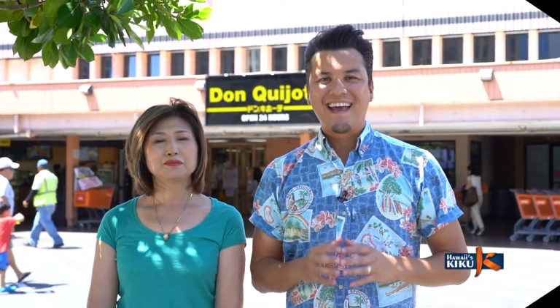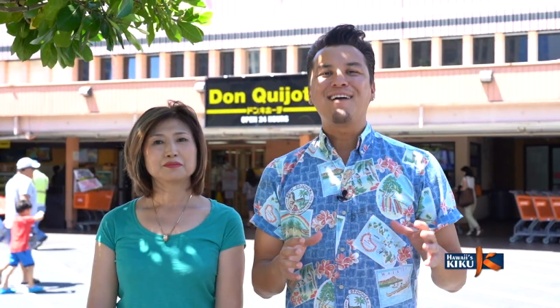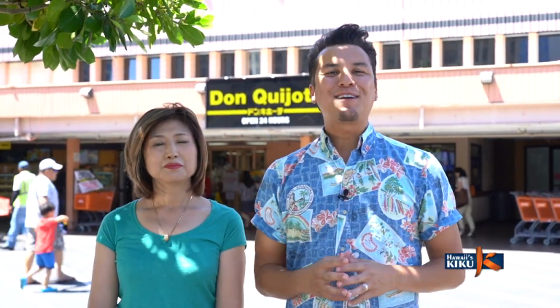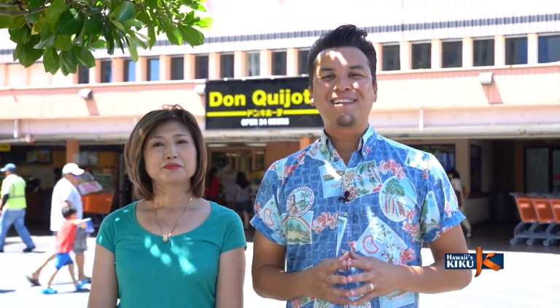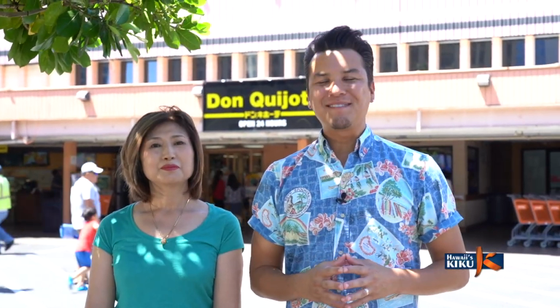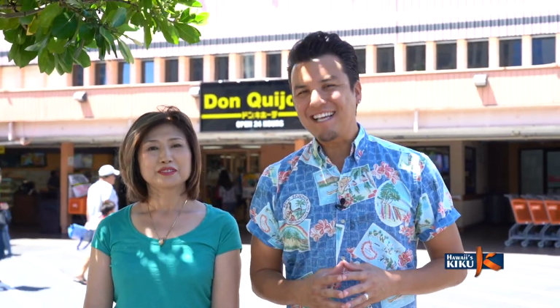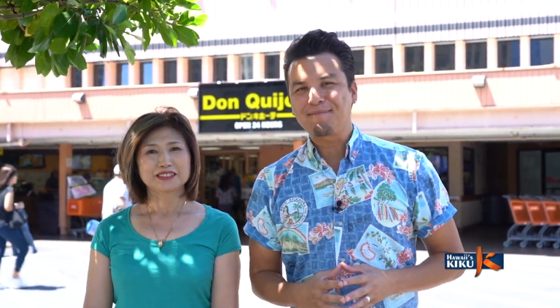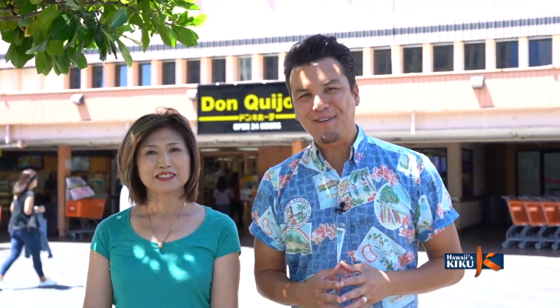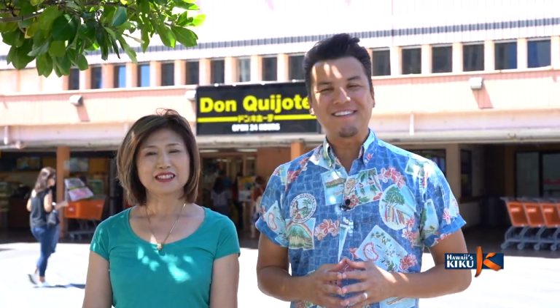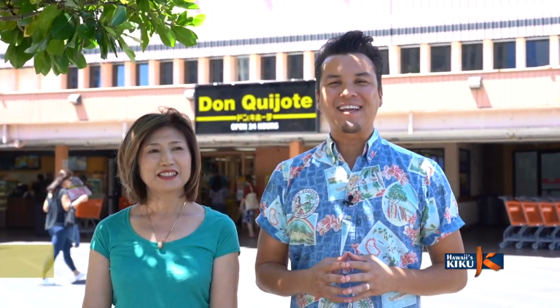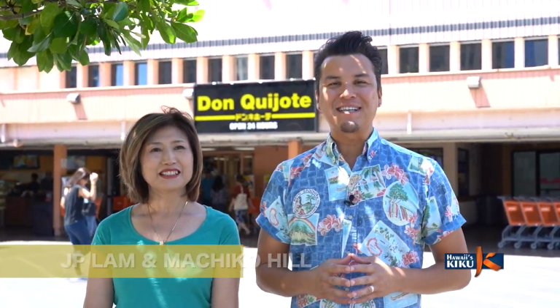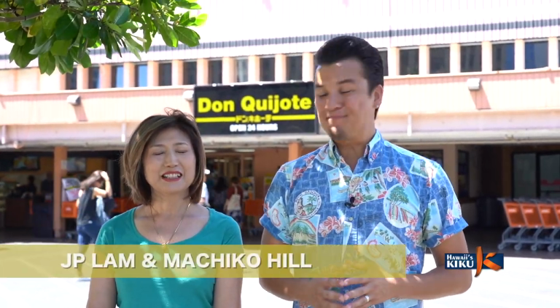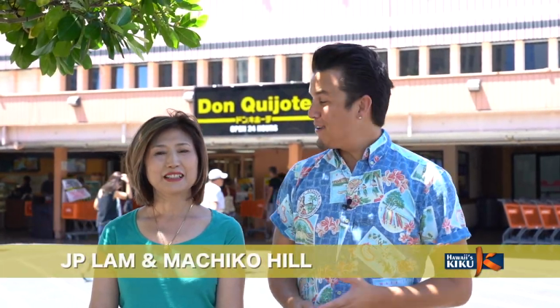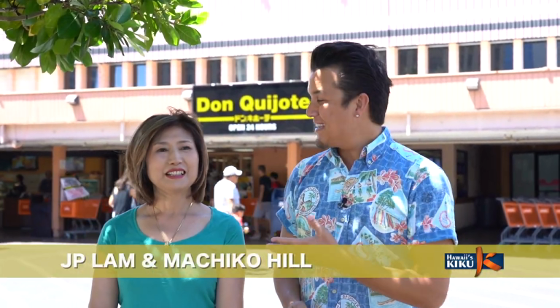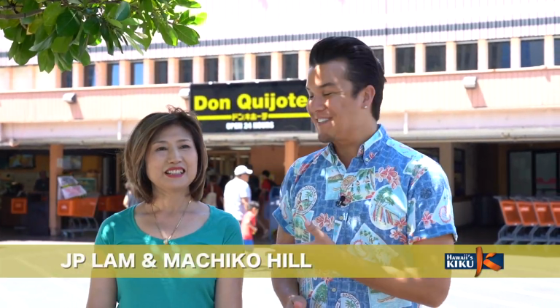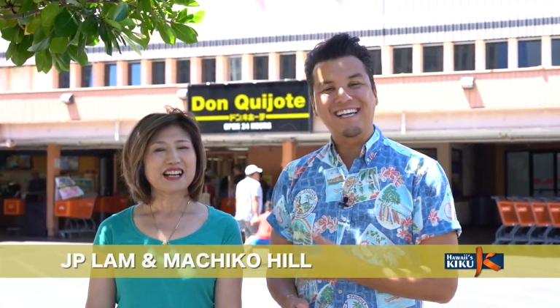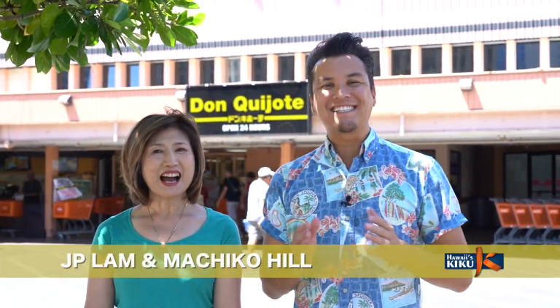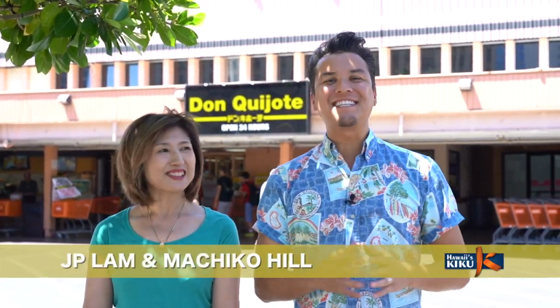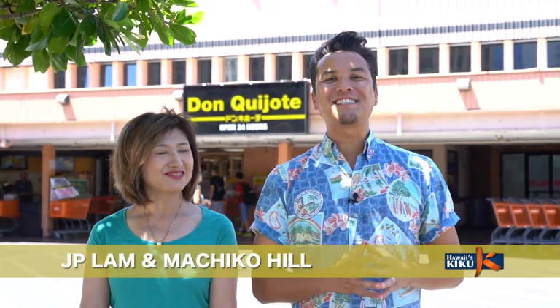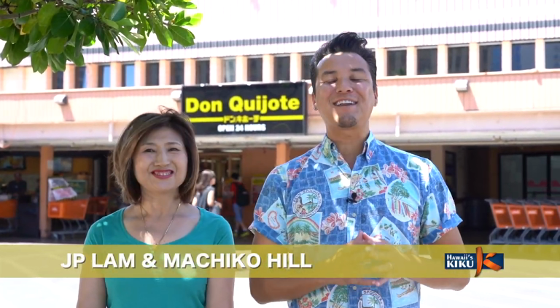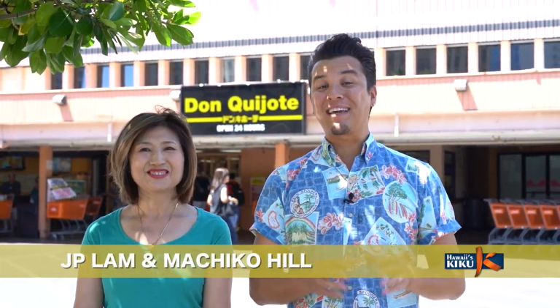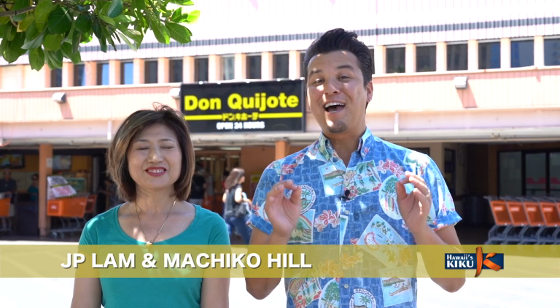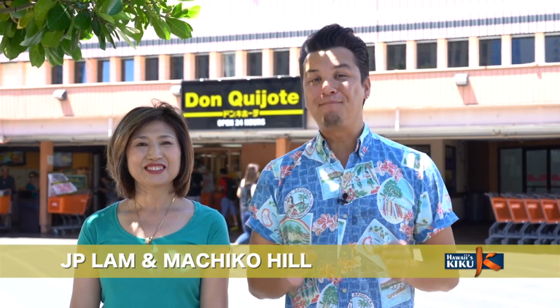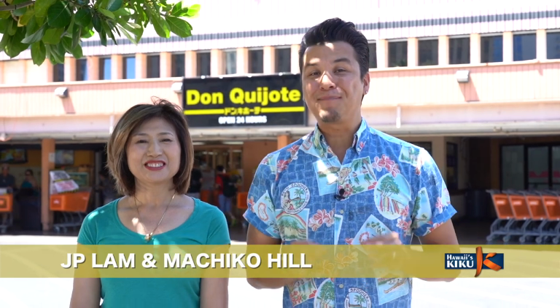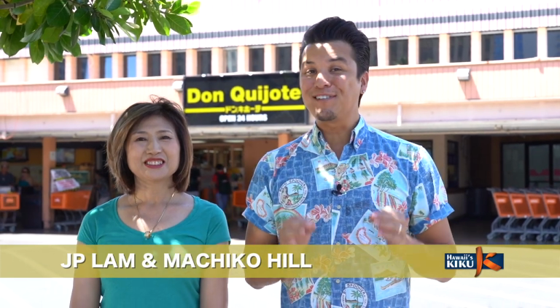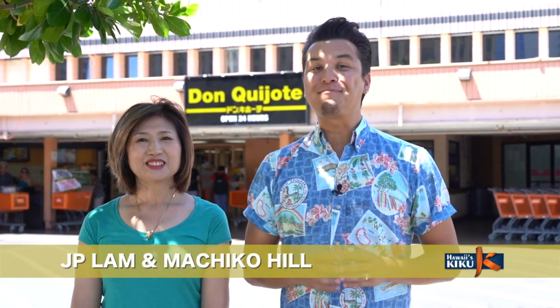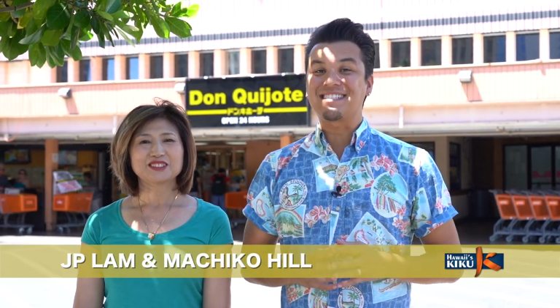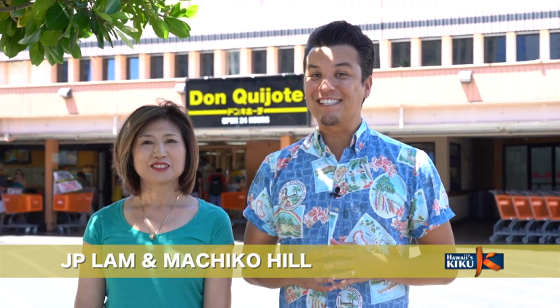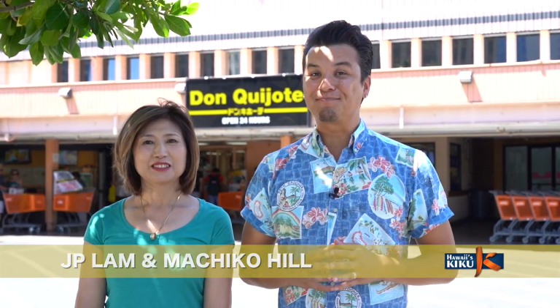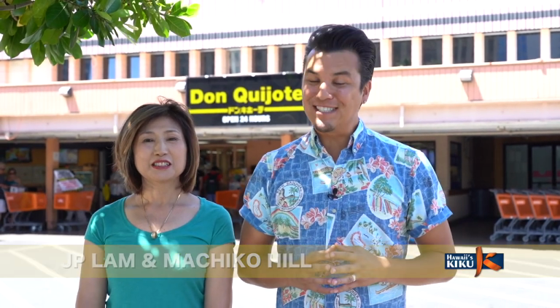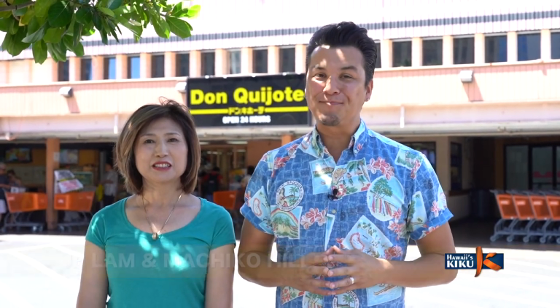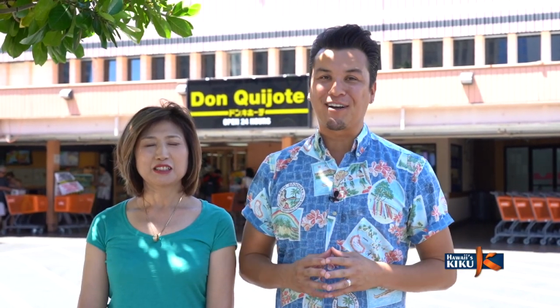Hi, I'm J.P. Lam and today's episode of Itadakimasu. My friend Machiko-san is going to teach us how to make a popular Japanese dish, ginger pork.